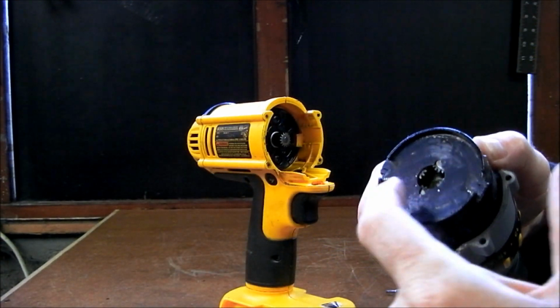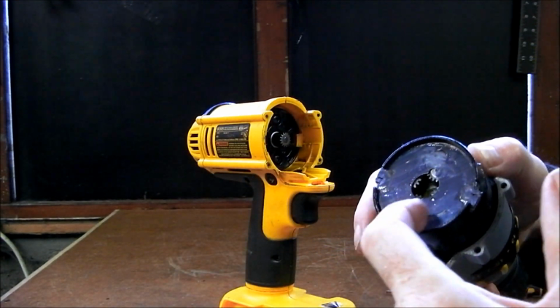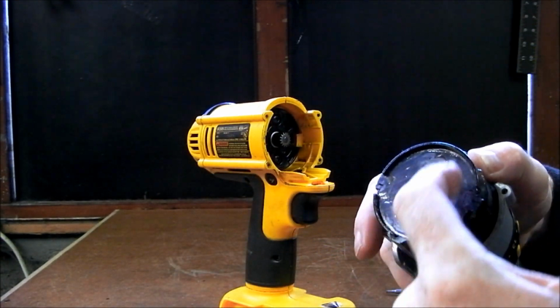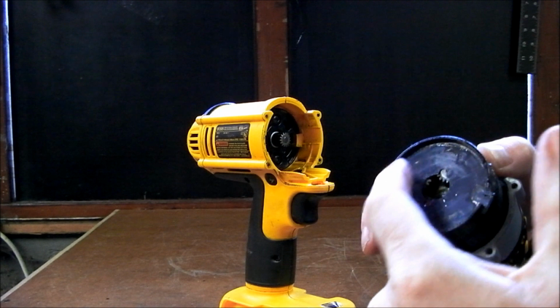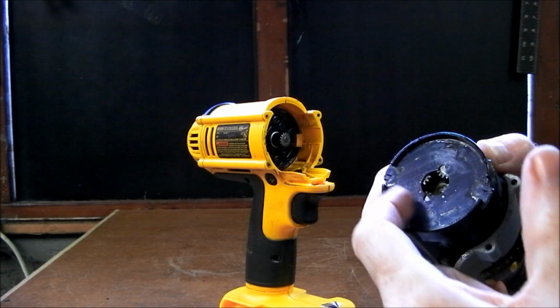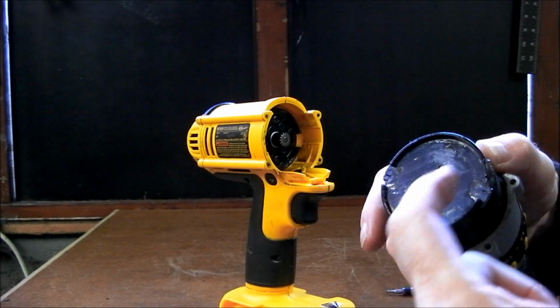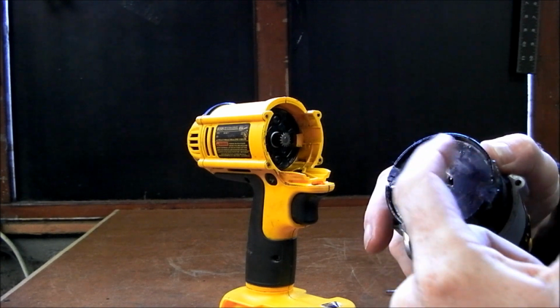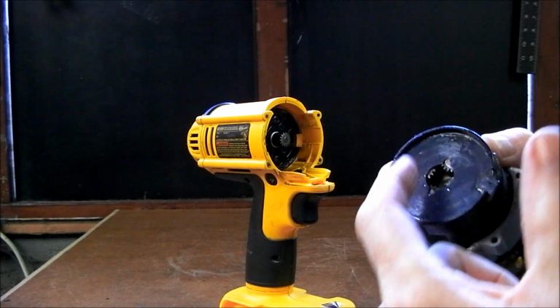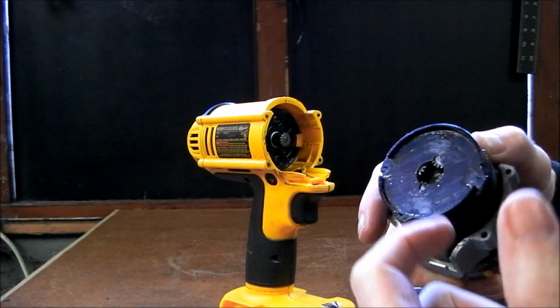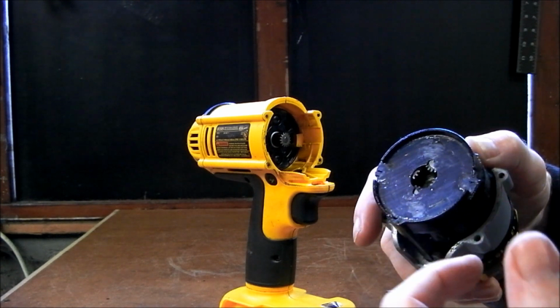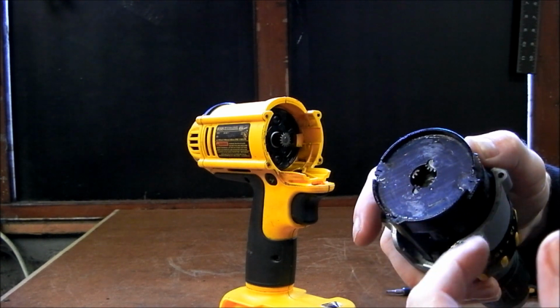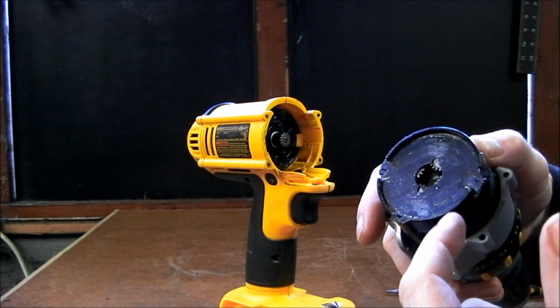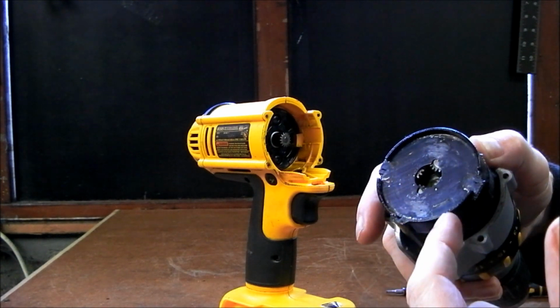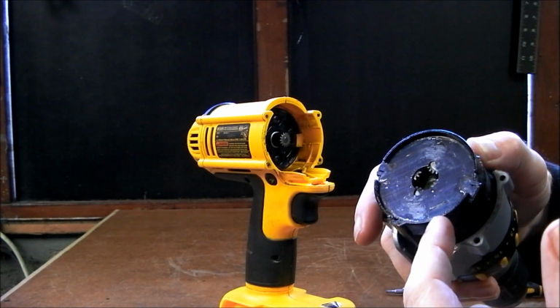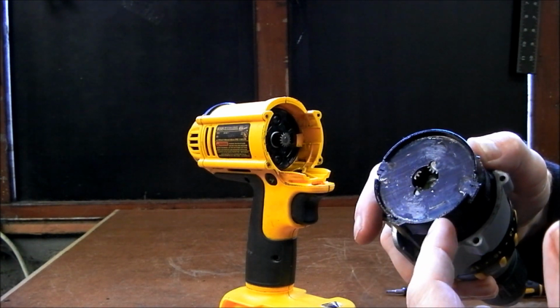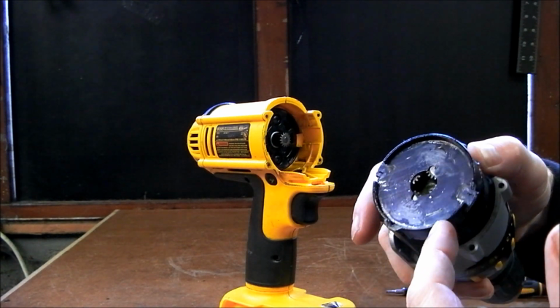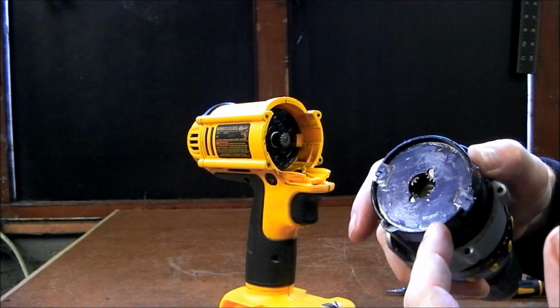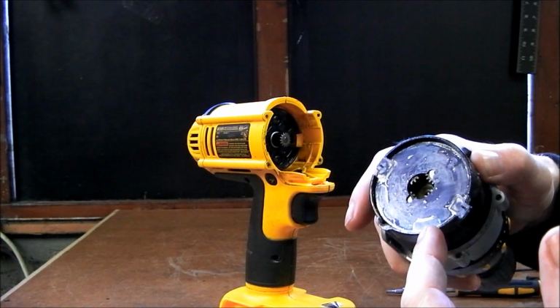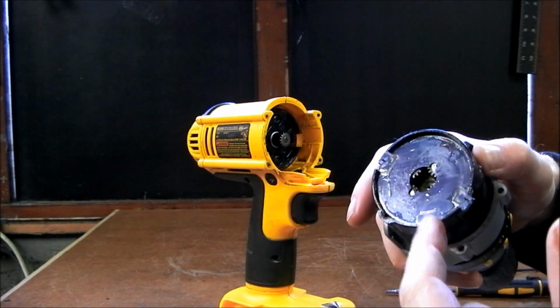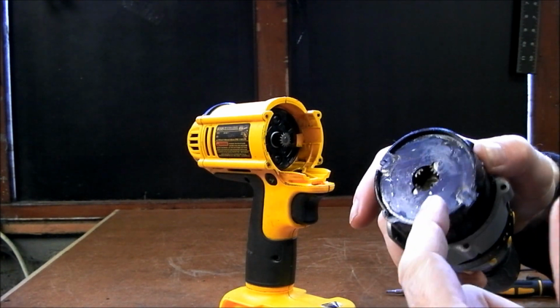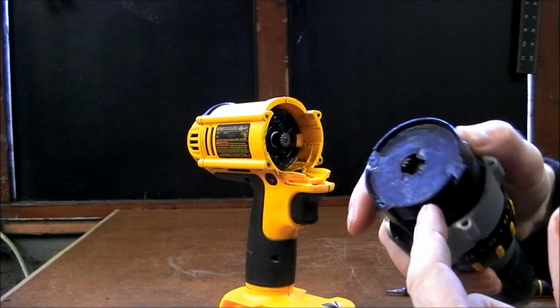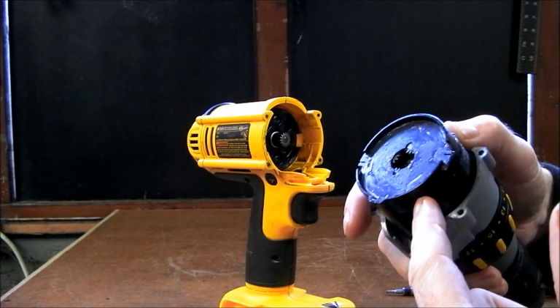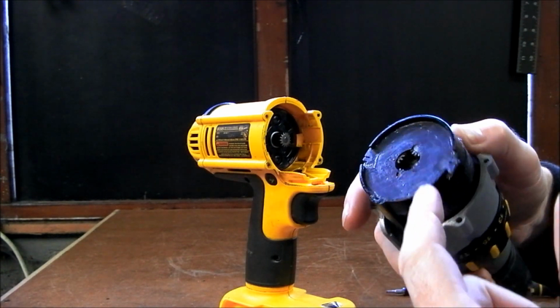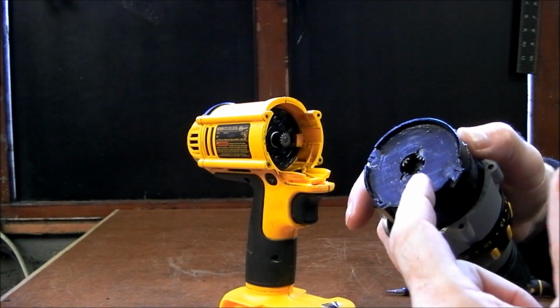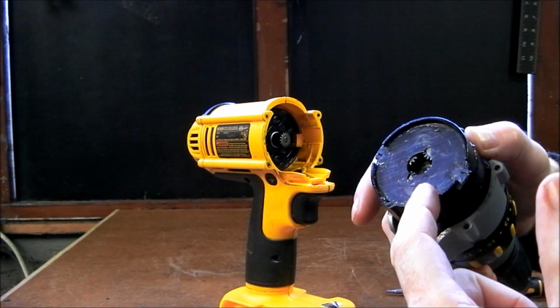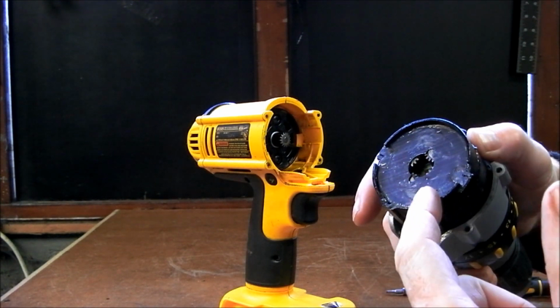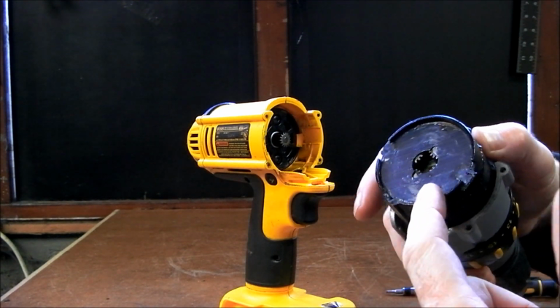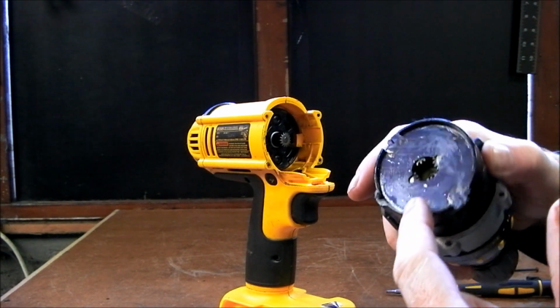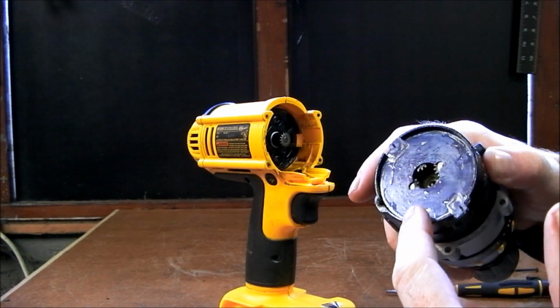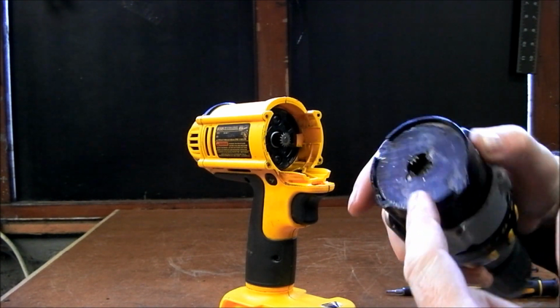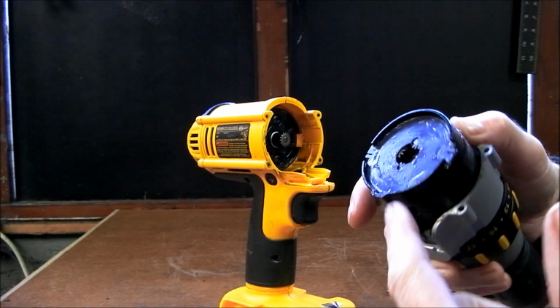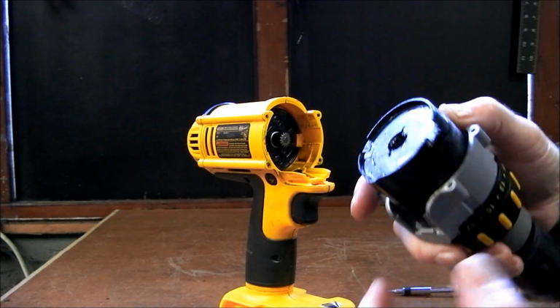This plate here can sometimes be left behind if you are having gearbox problems. Make sure that comes out as well.